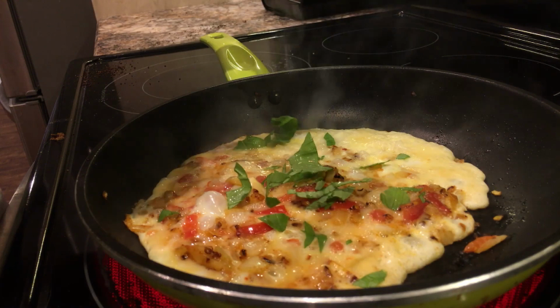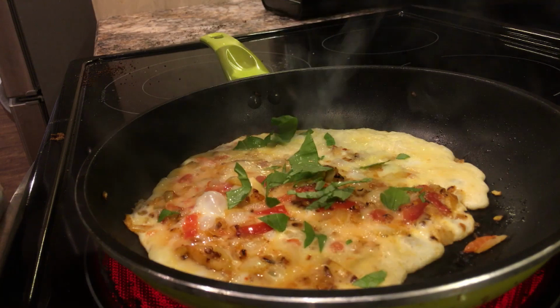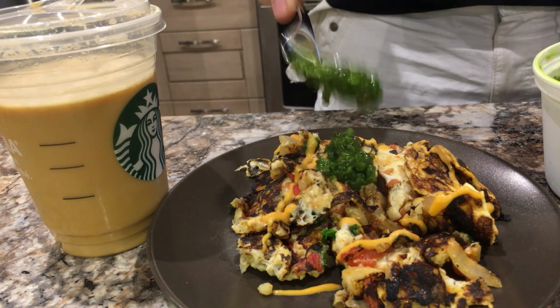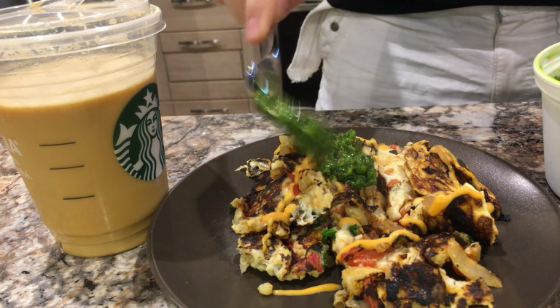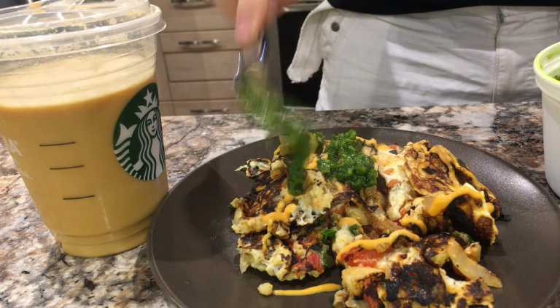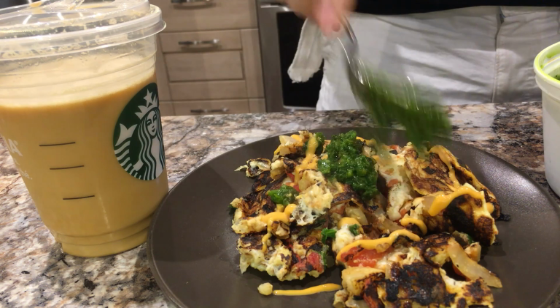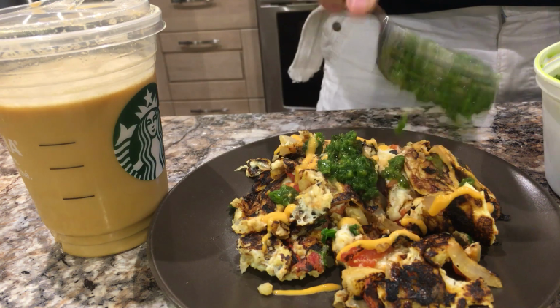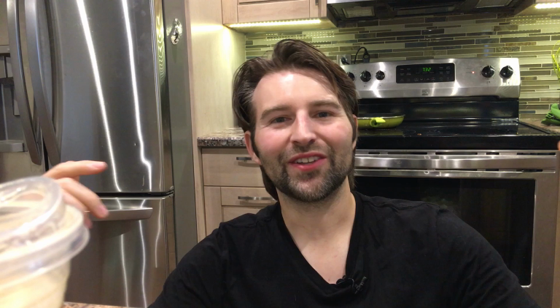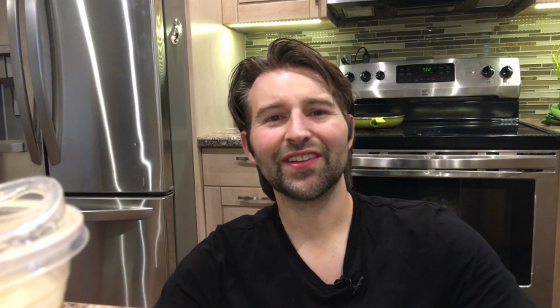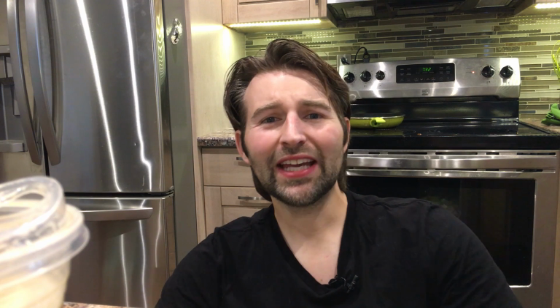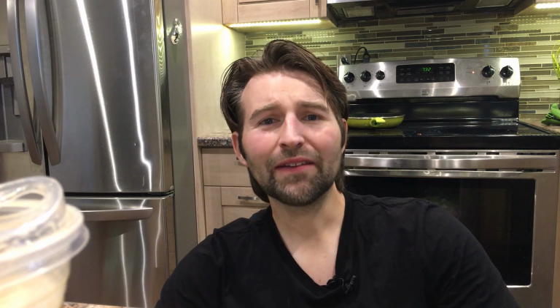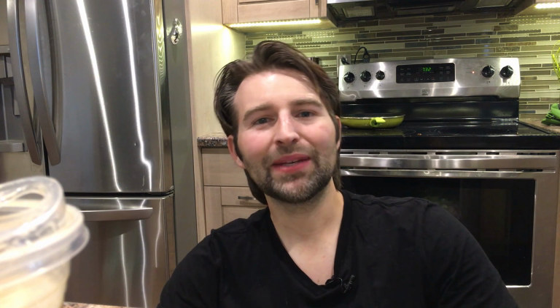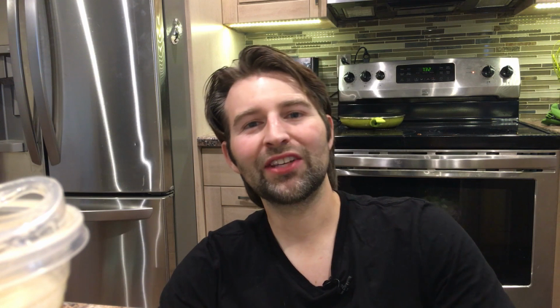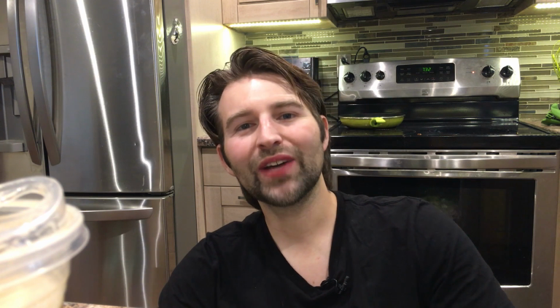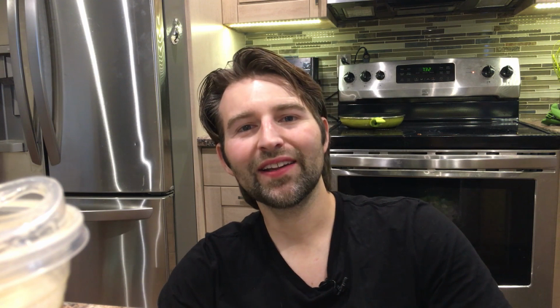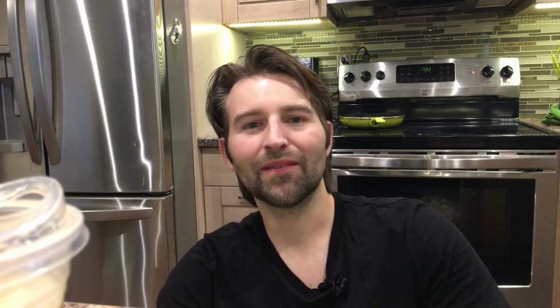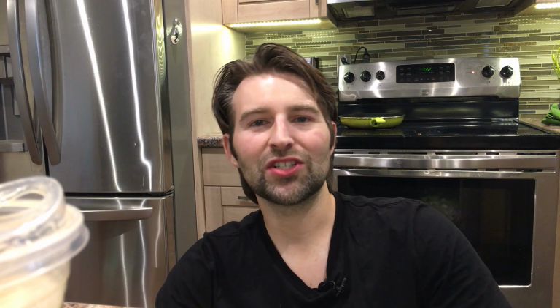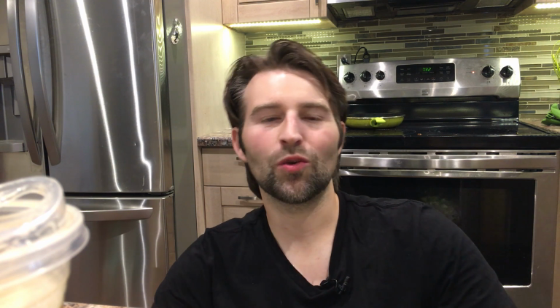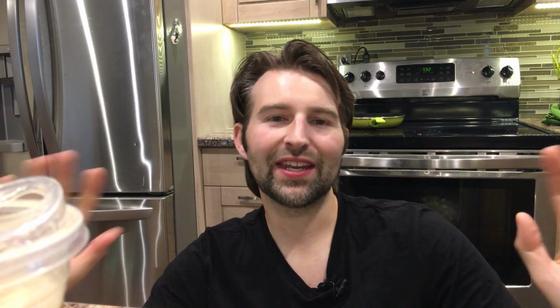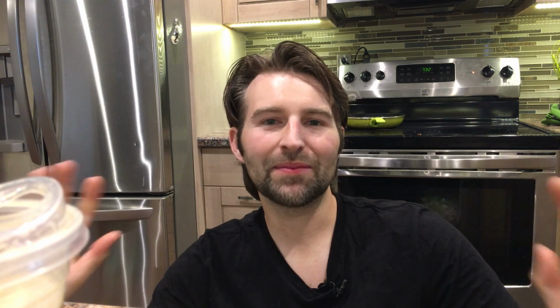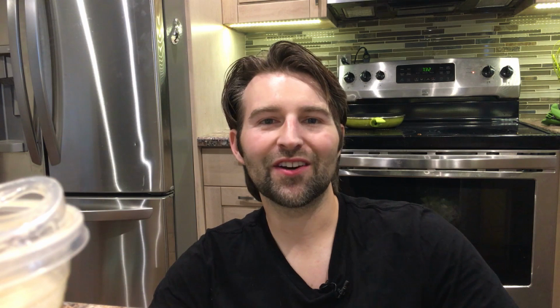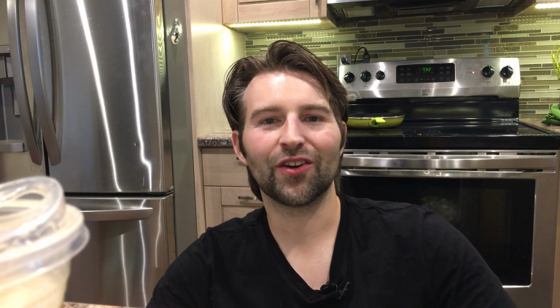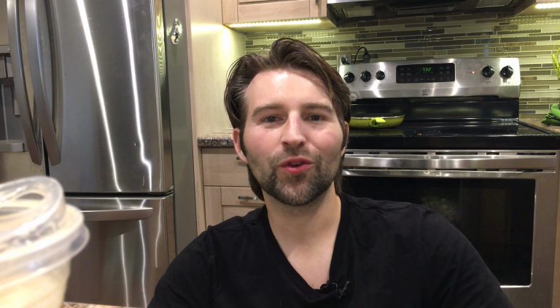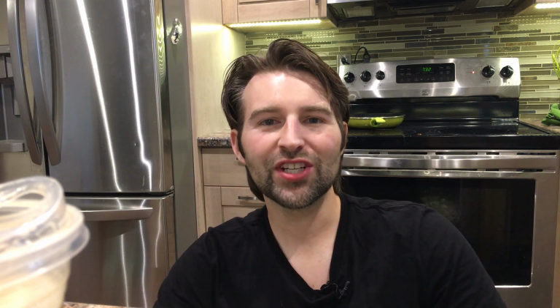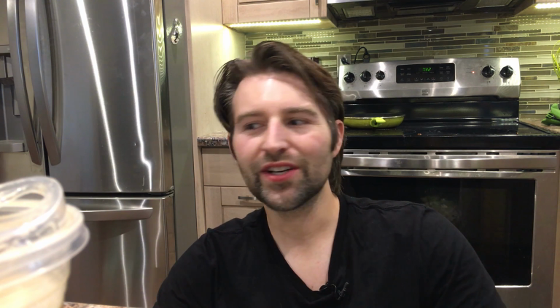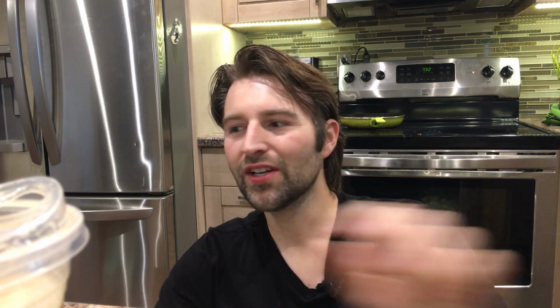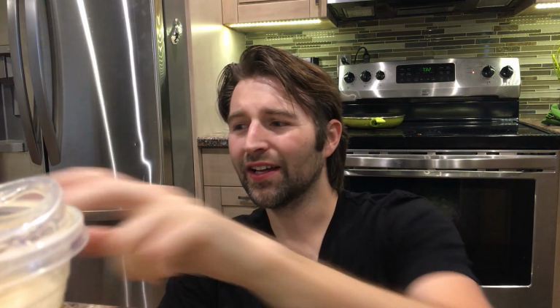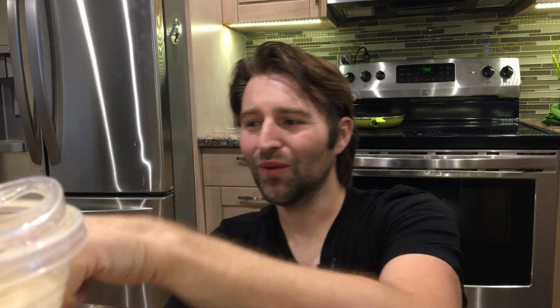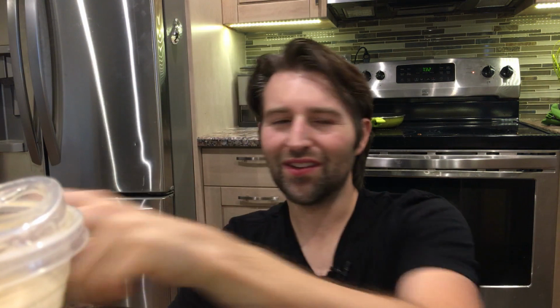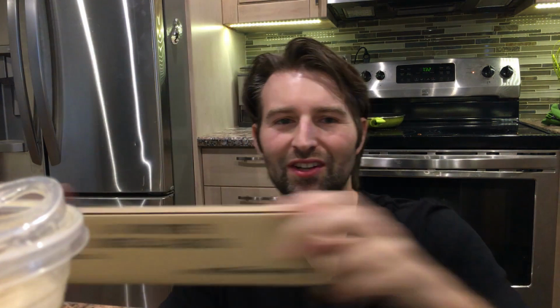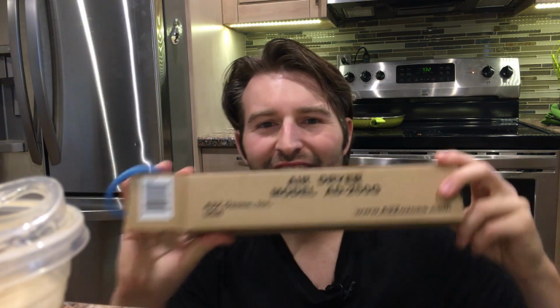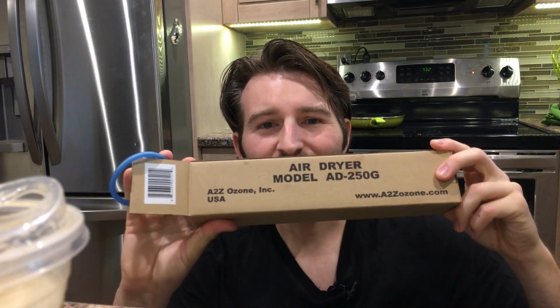Hey guys, I'm Devin with ReefDudes and today I'm going to be giving you guys the much-awaited update on the ozone generator as well as installing an air dryer.